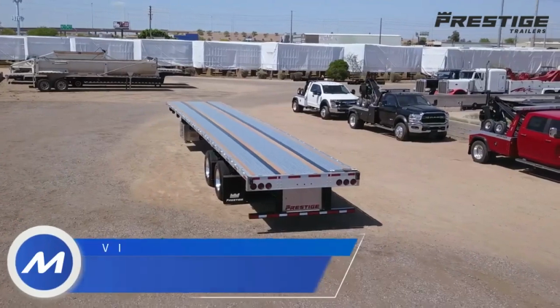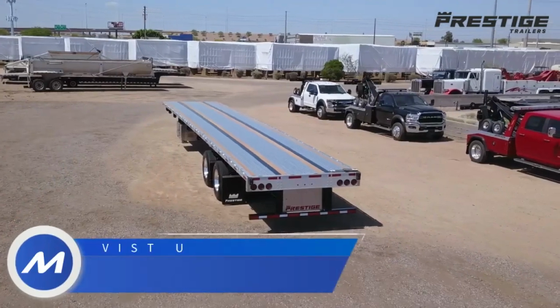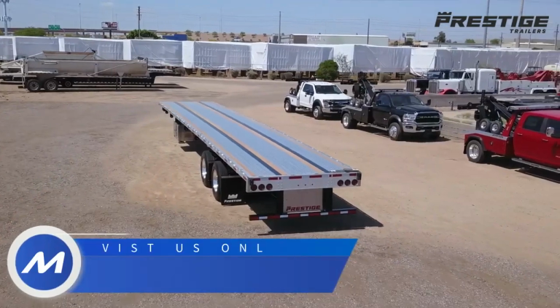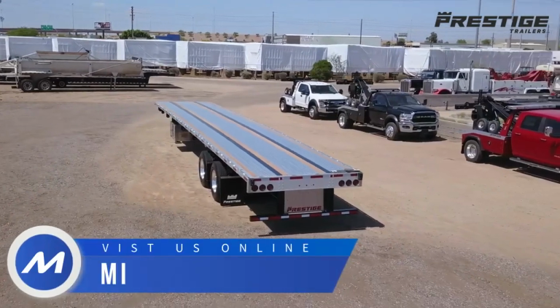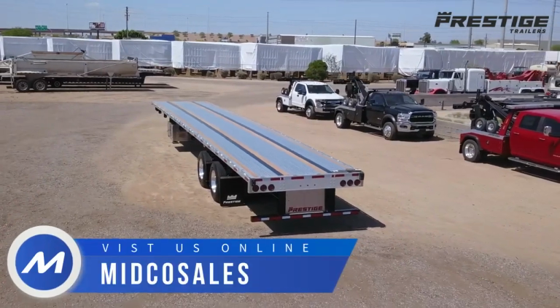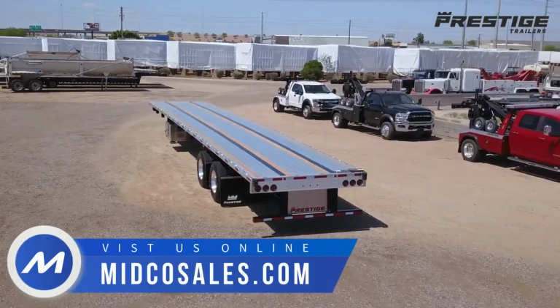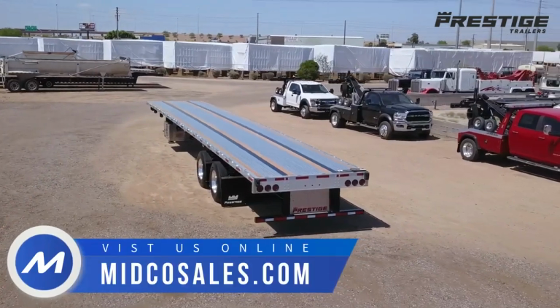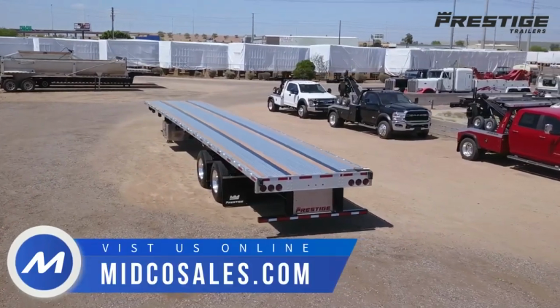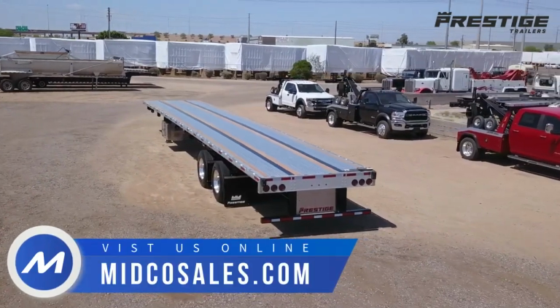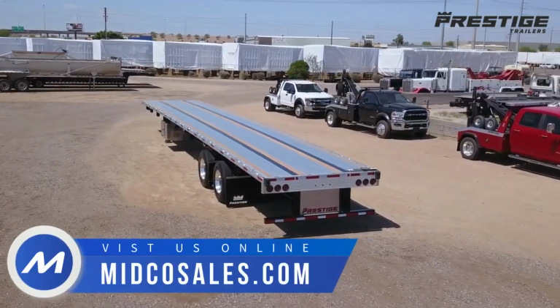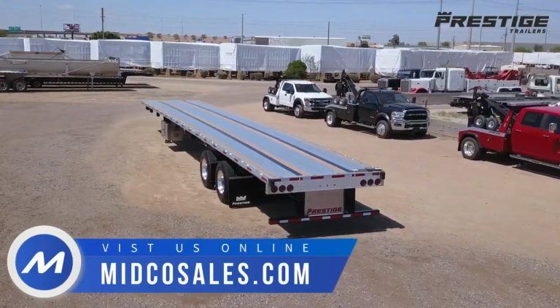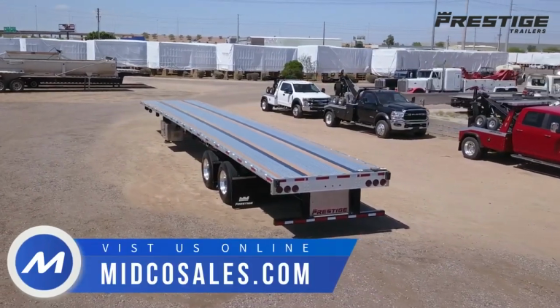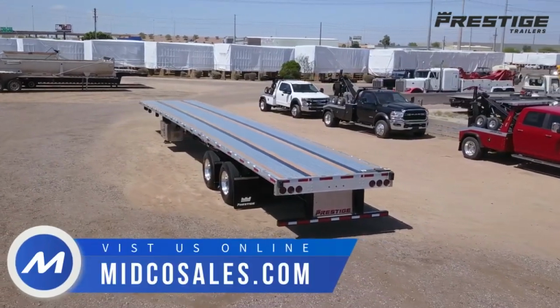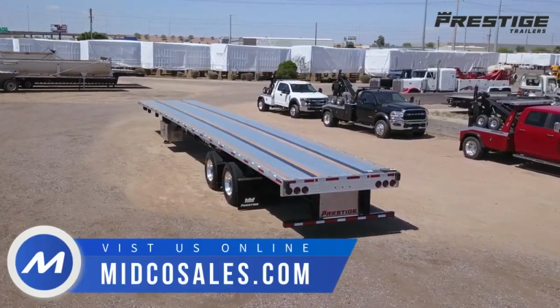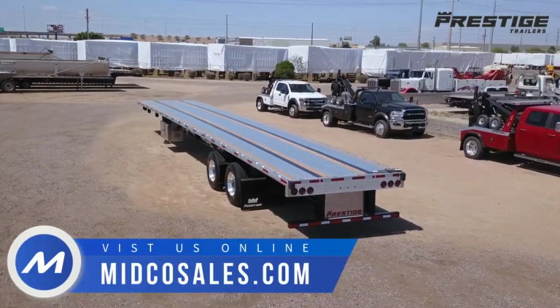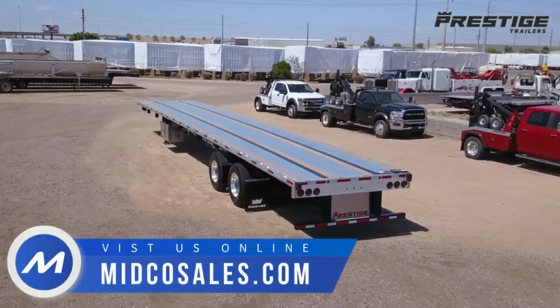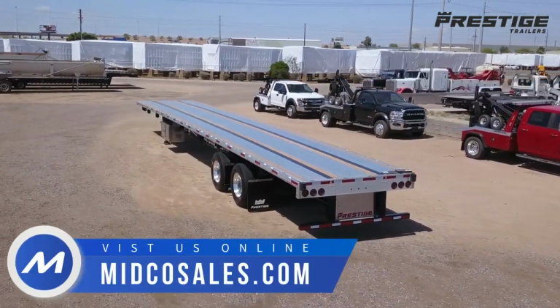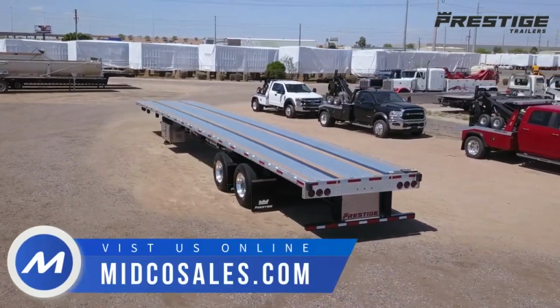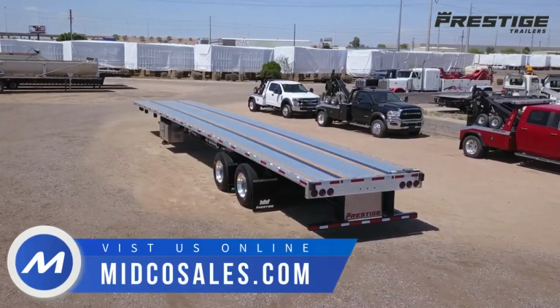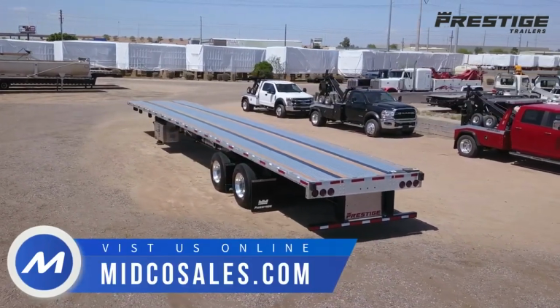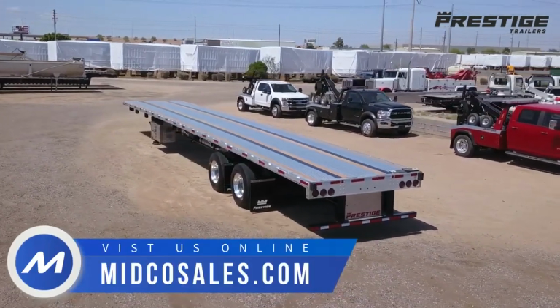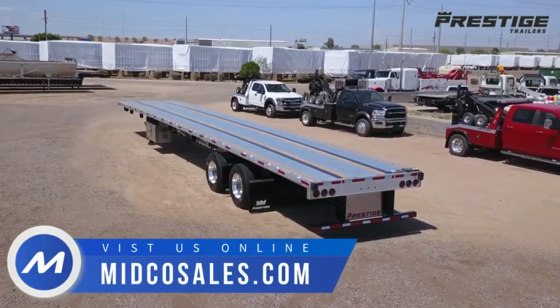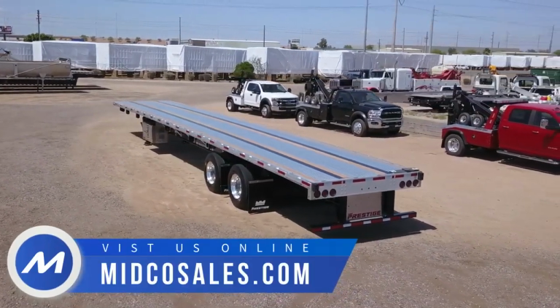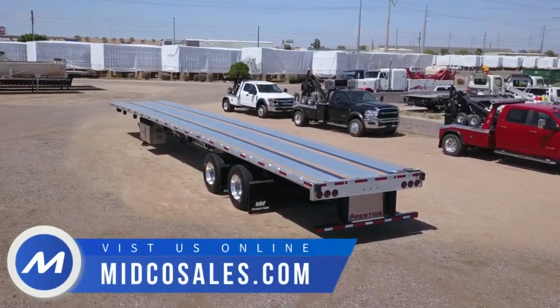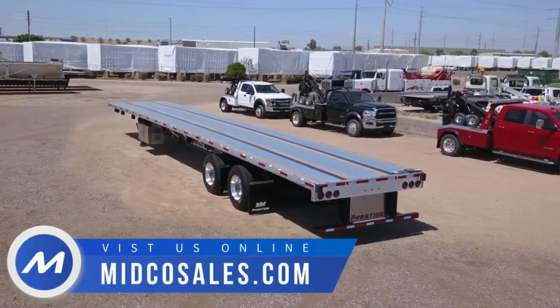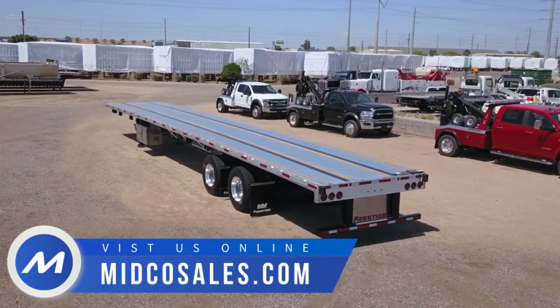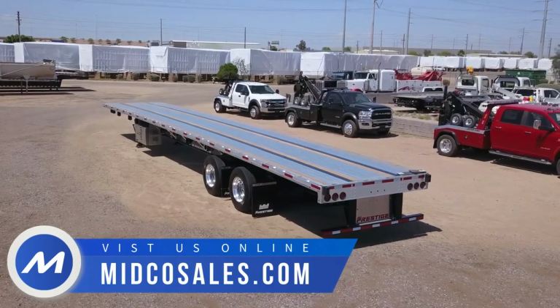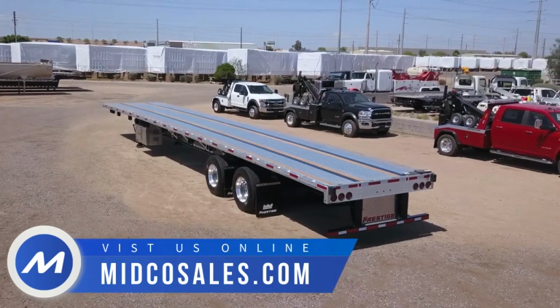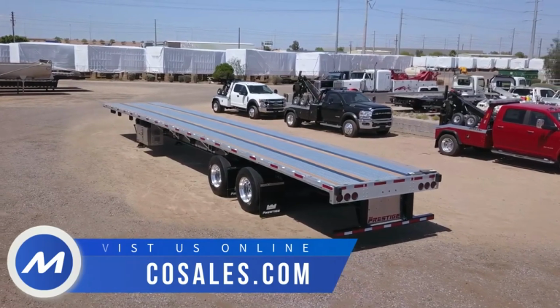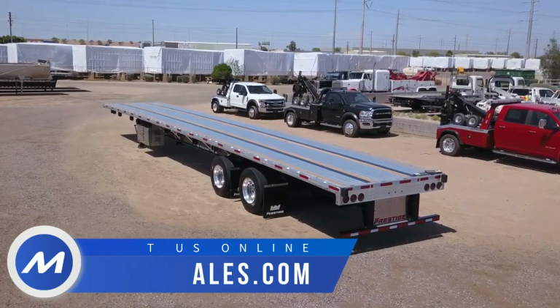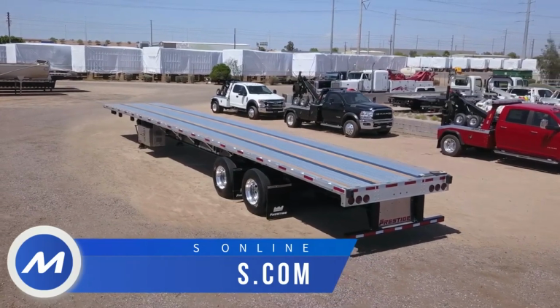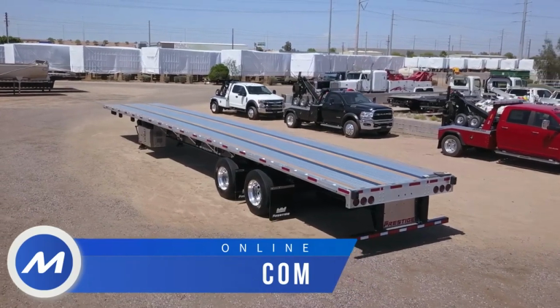Midco Sales is a Prestige trailer dealer. Visit MidcoSales.com for more information on this trailer.